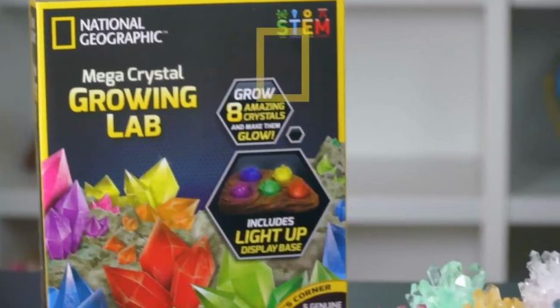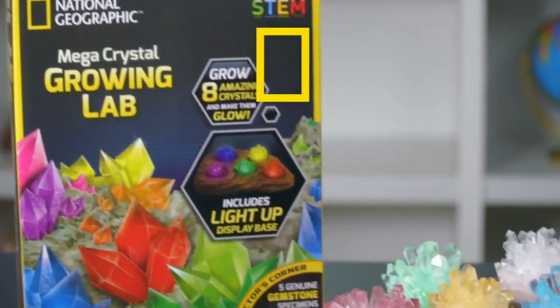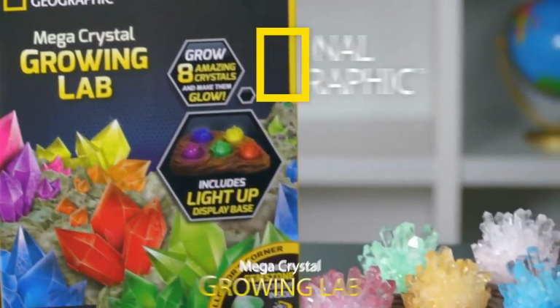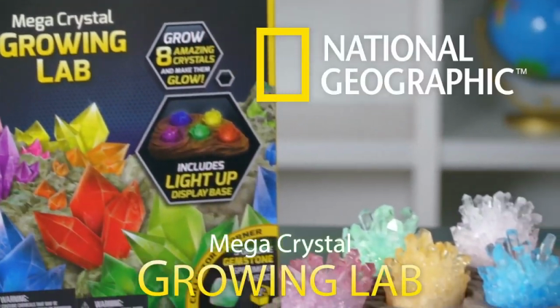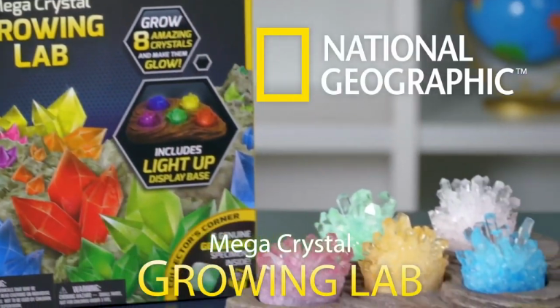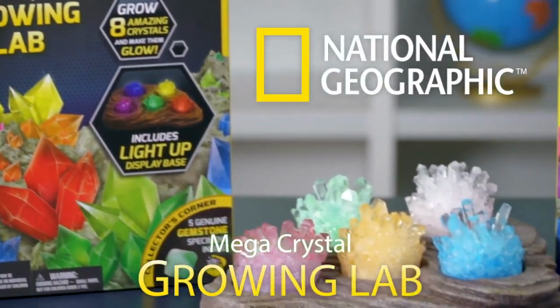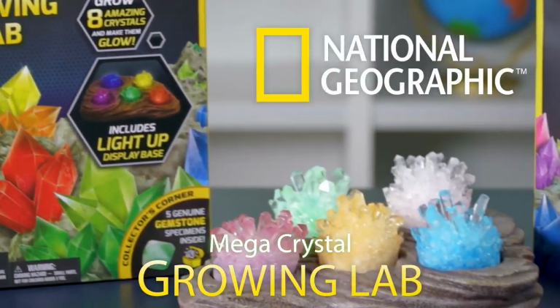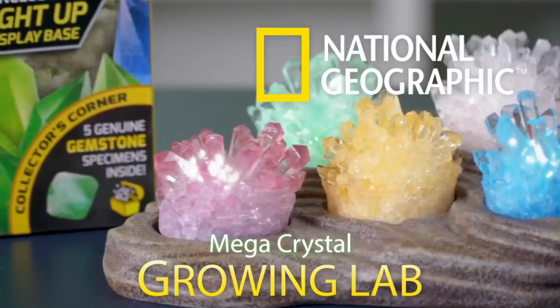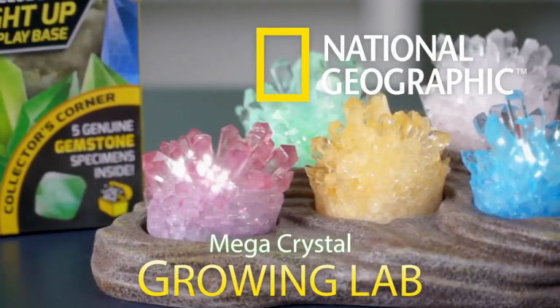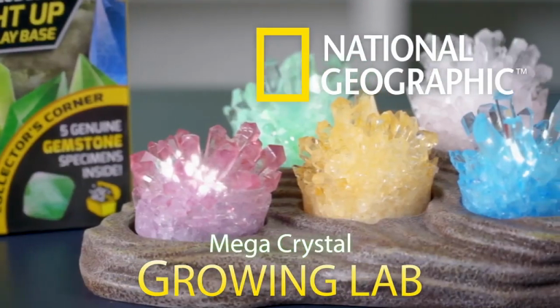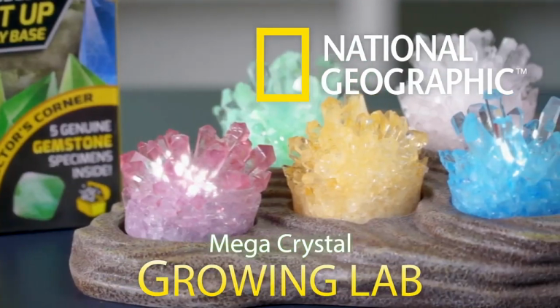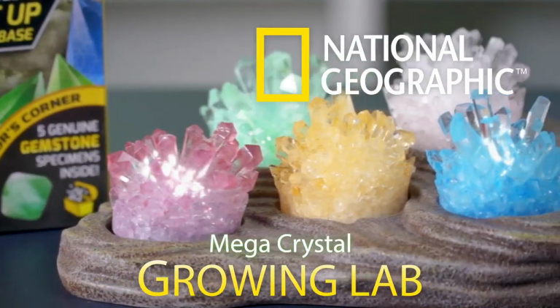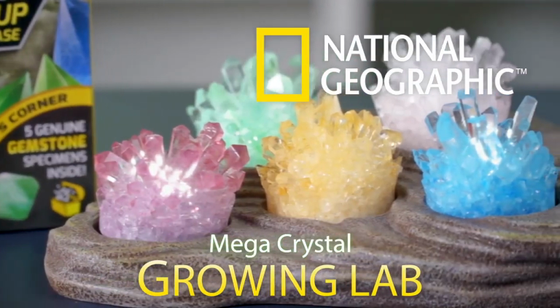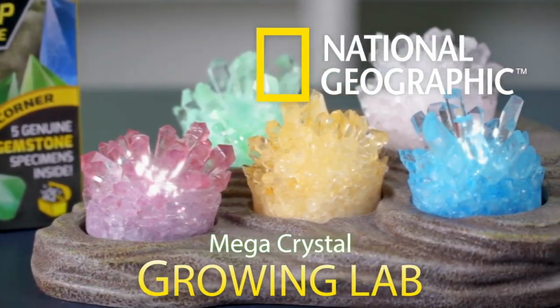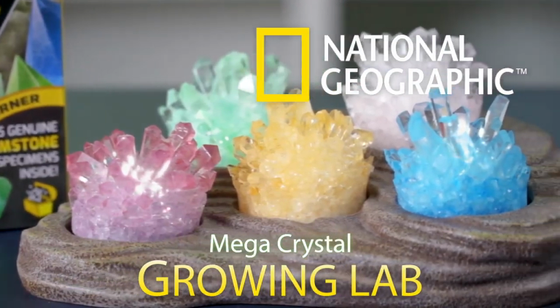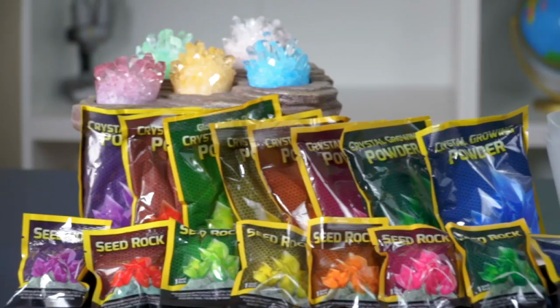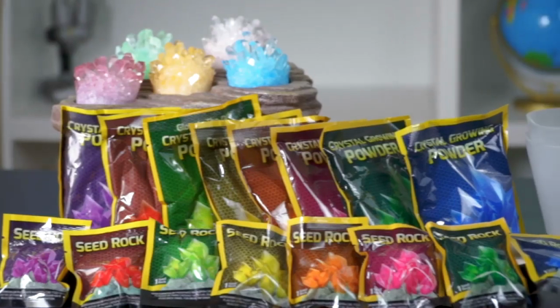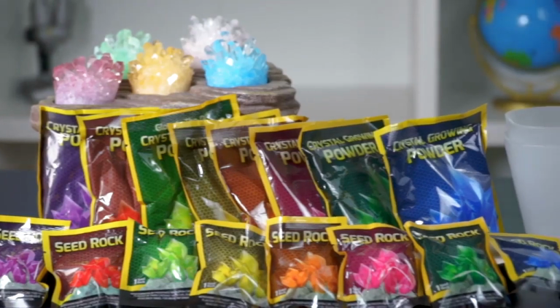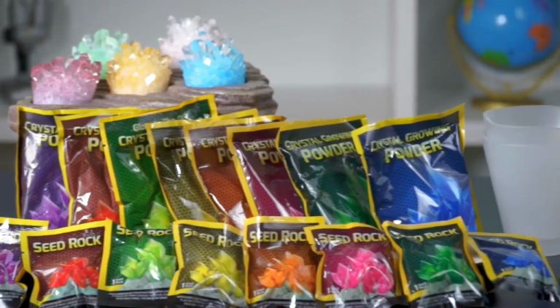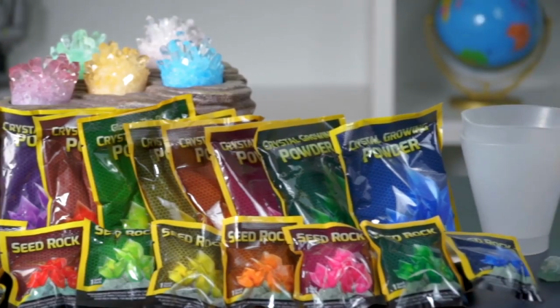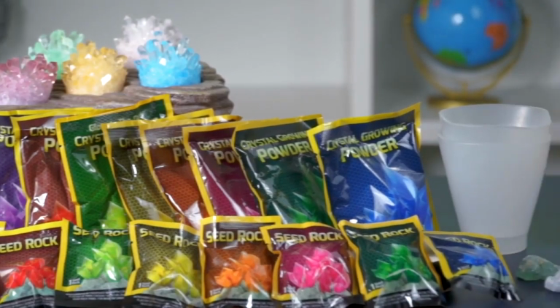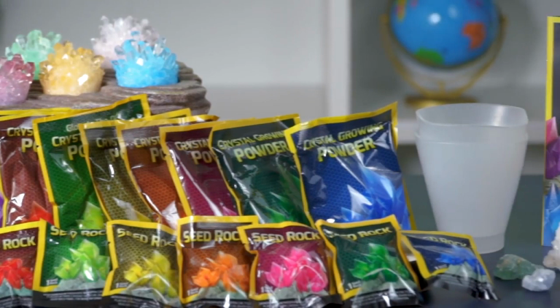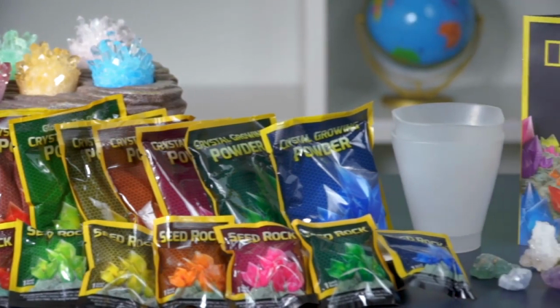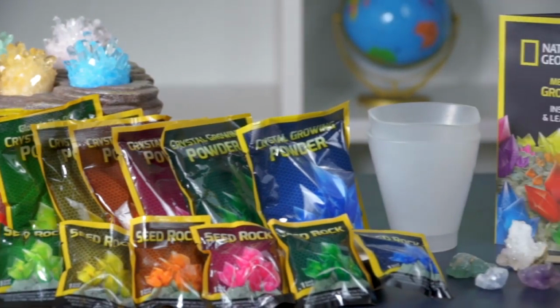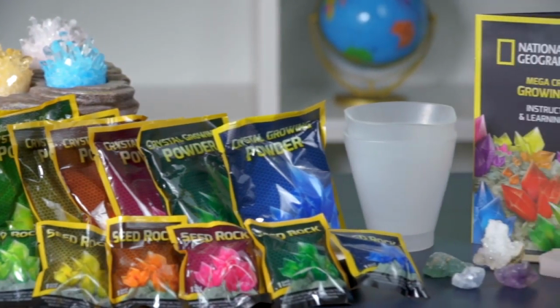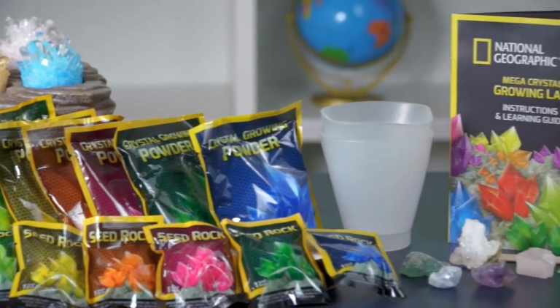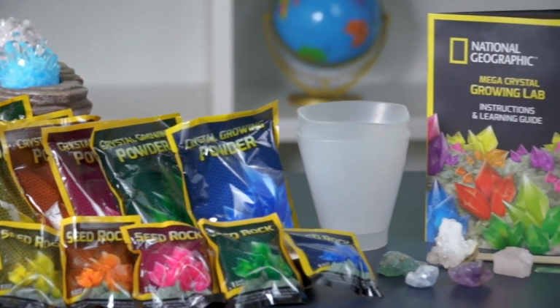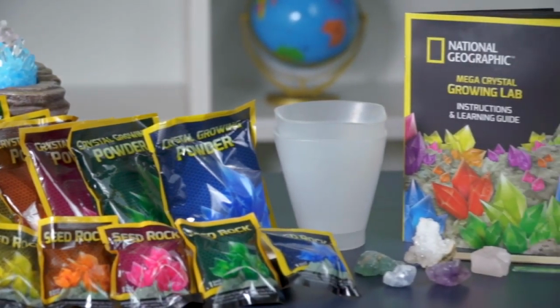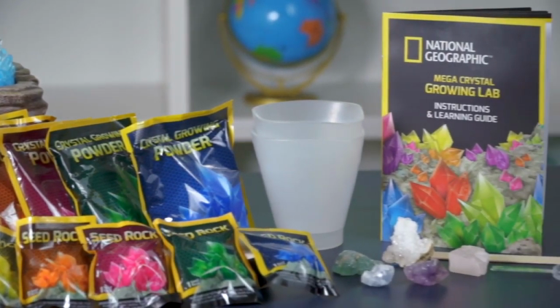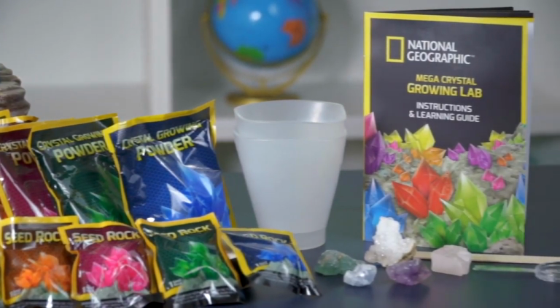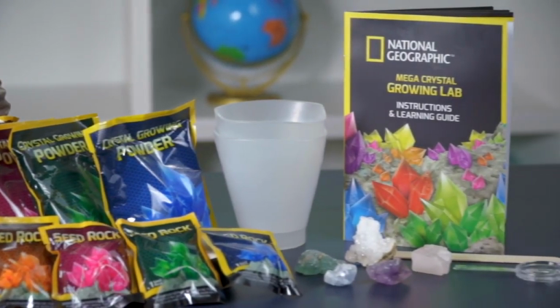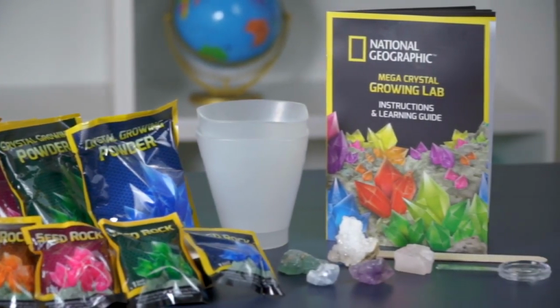Grow amazing crystals with National Geographic. Our MegaCrystal Growing Lab has everything you need to get started.